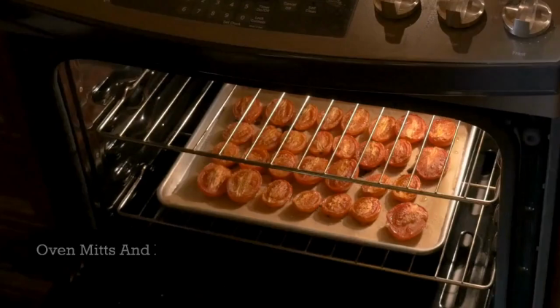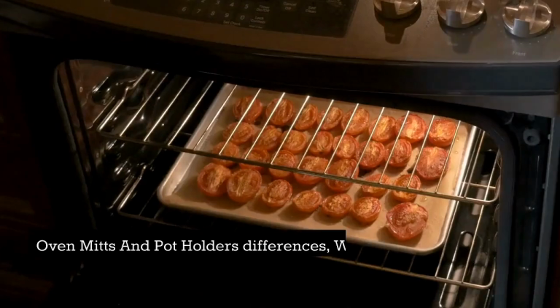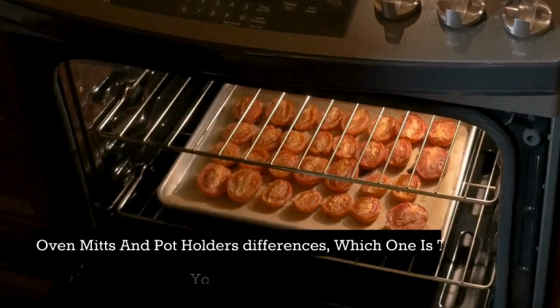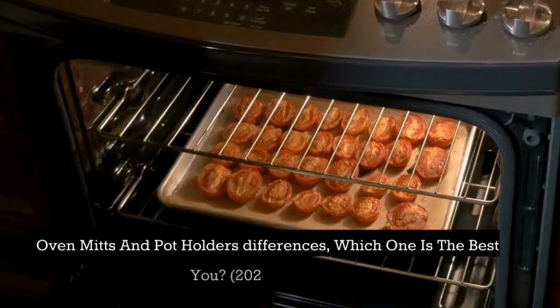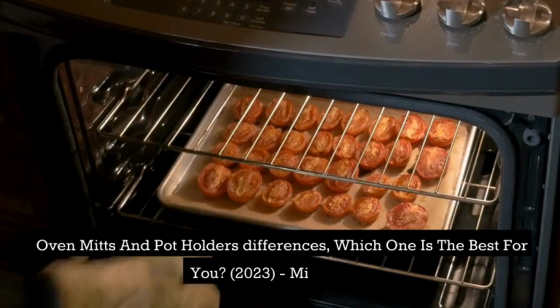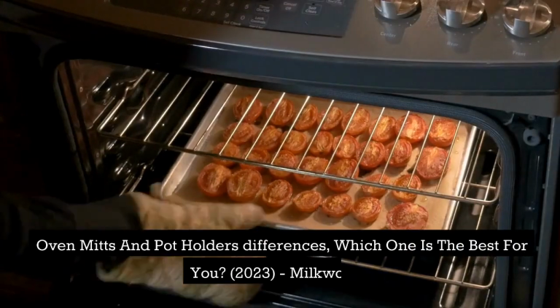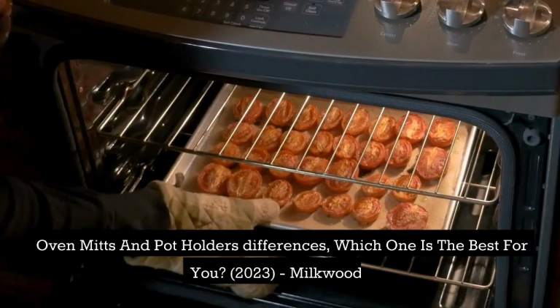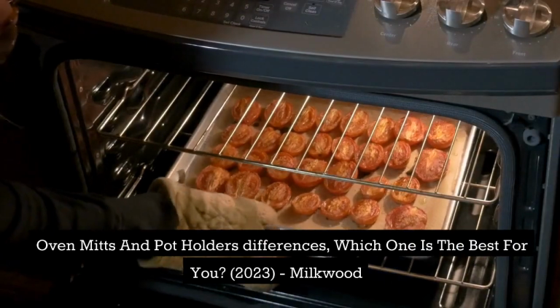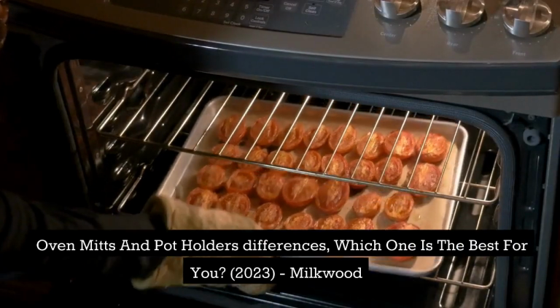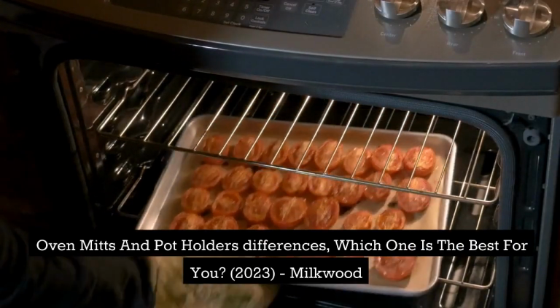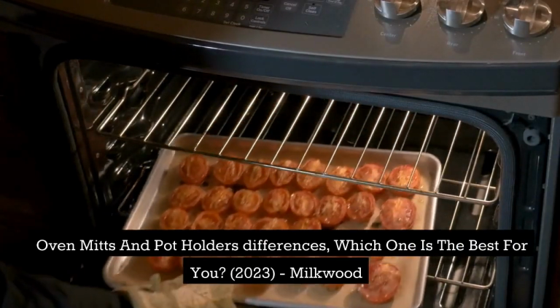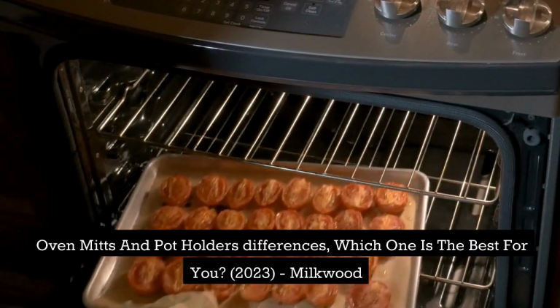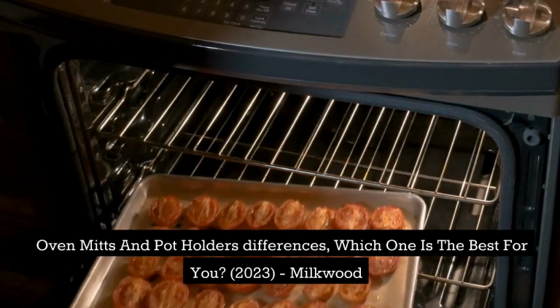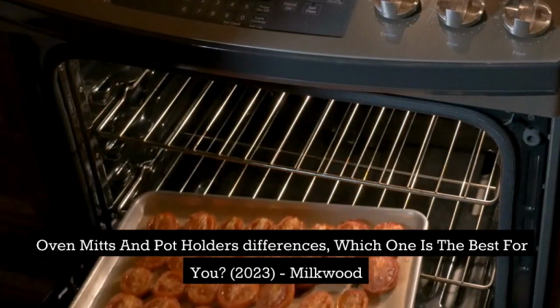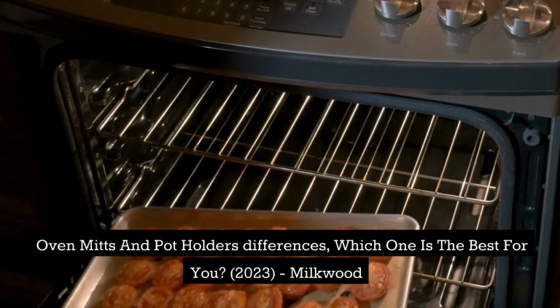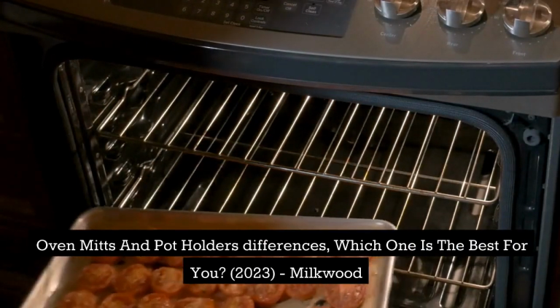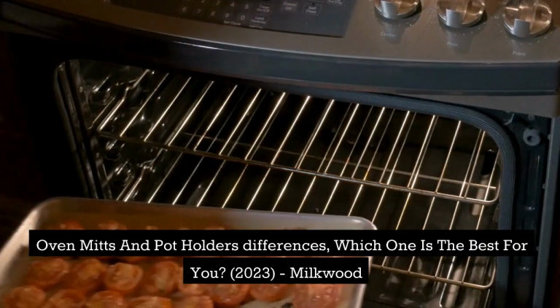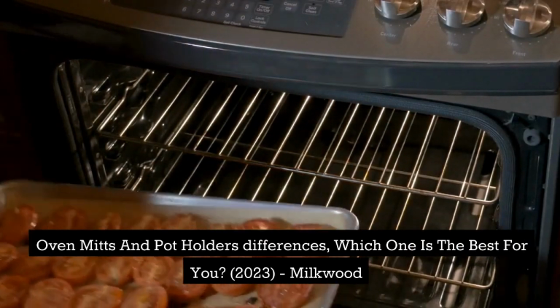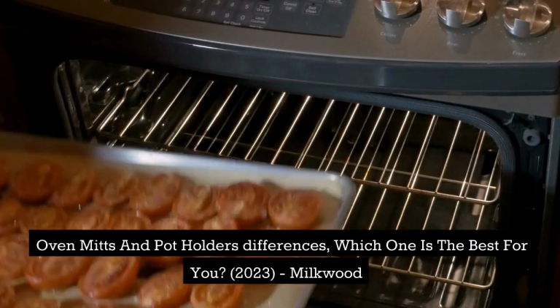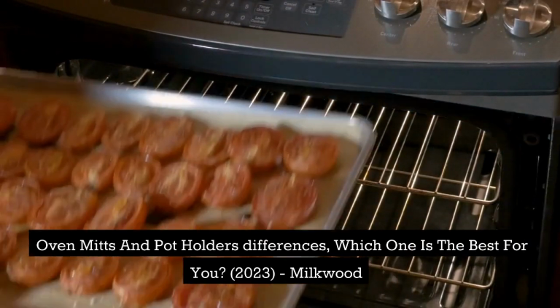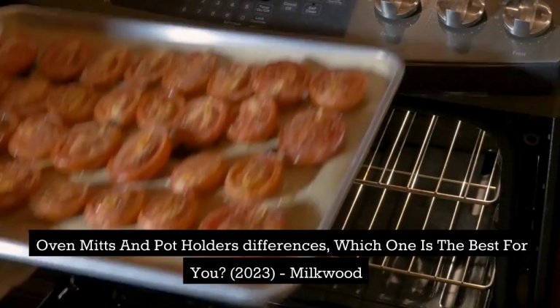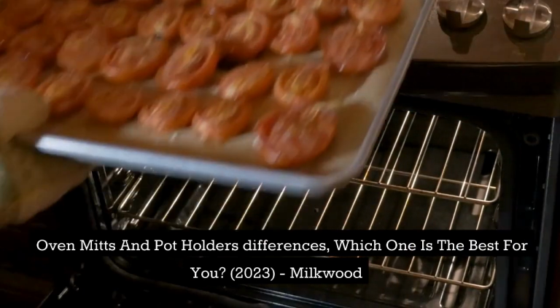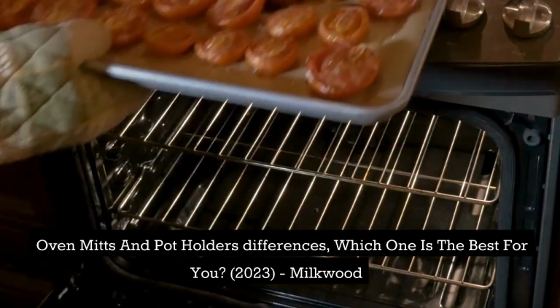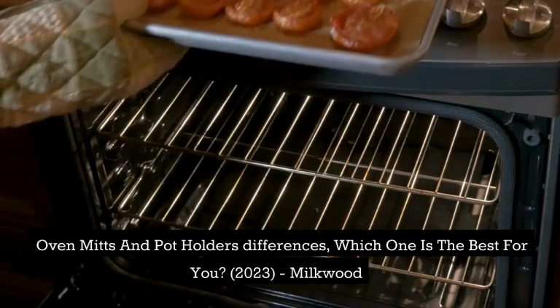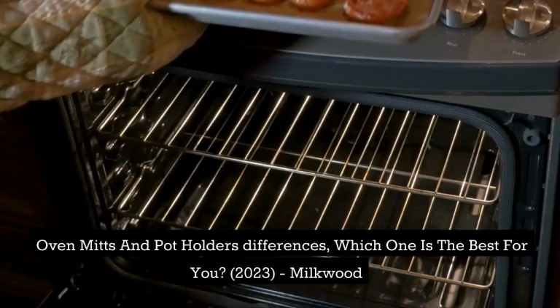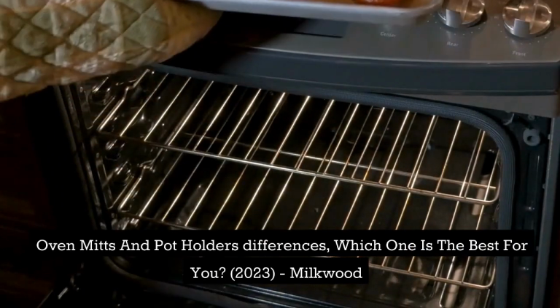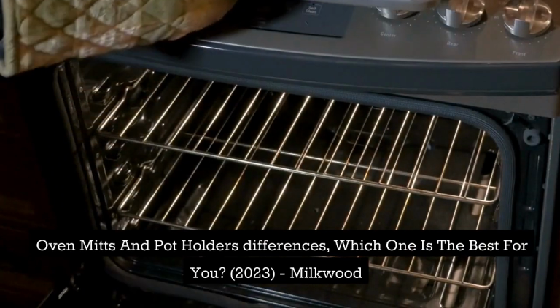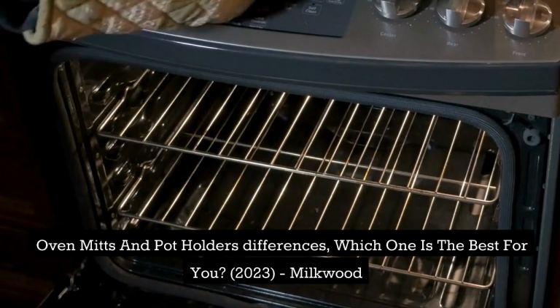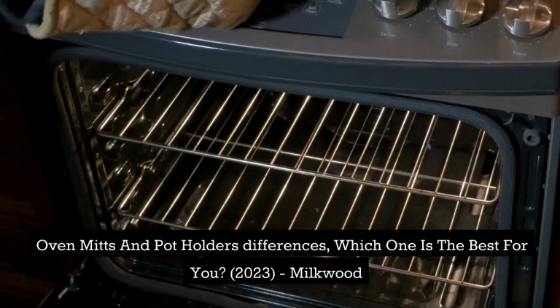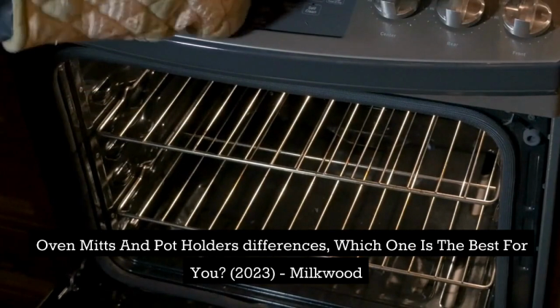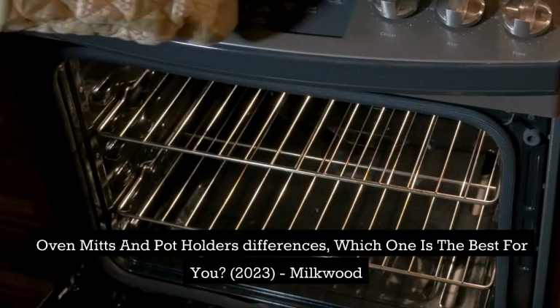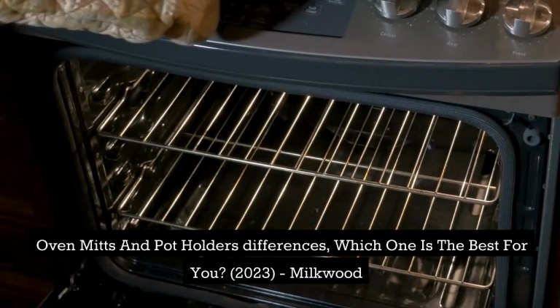Oven mitts and potholders differences — which one is the best for you? 2023, Milkwood.